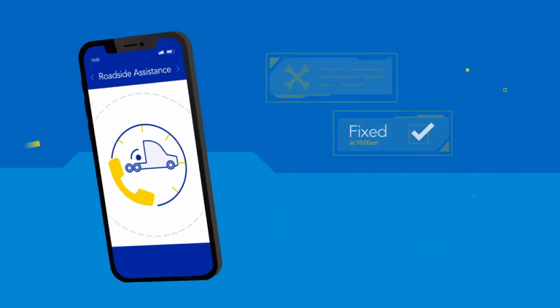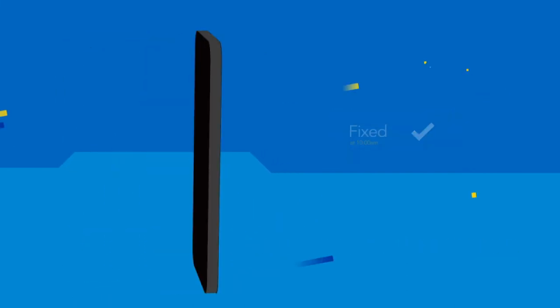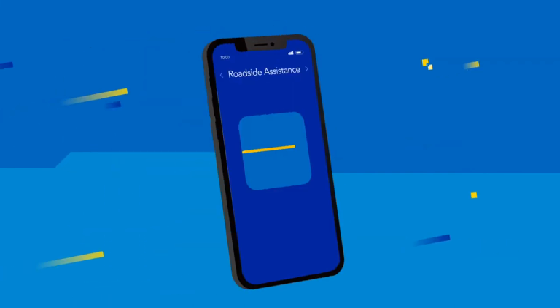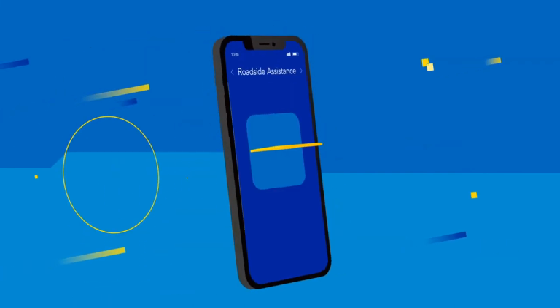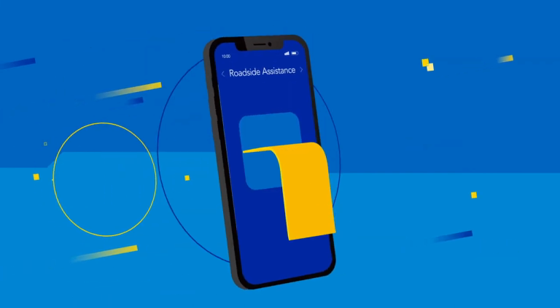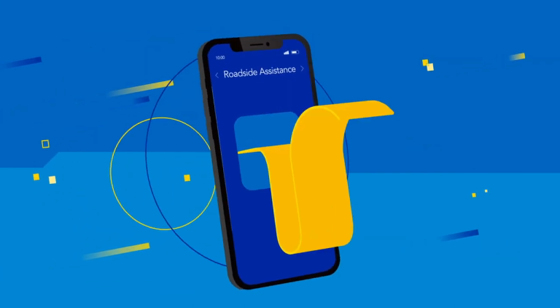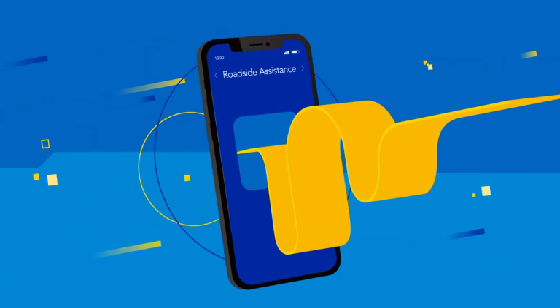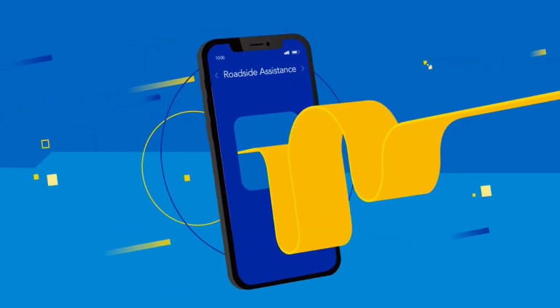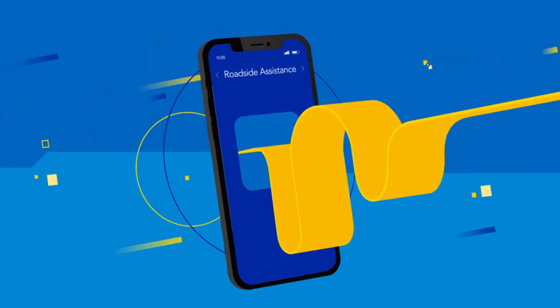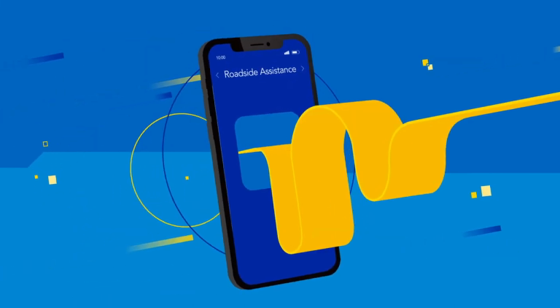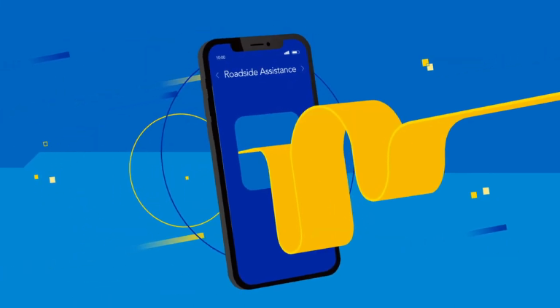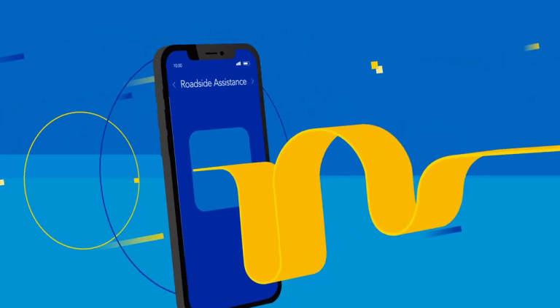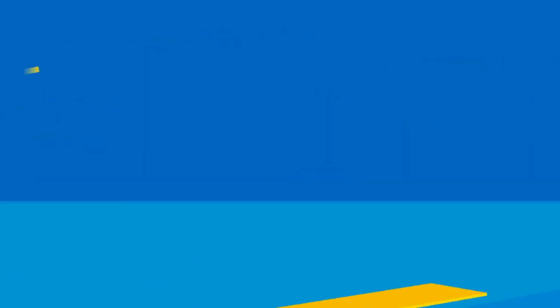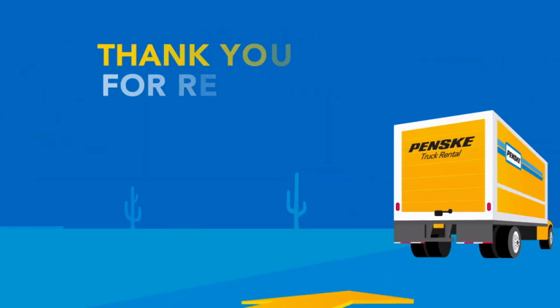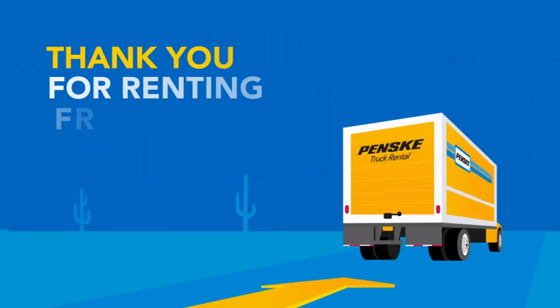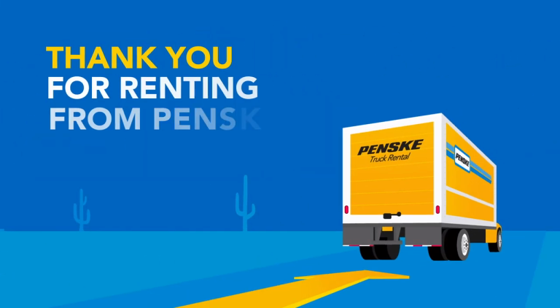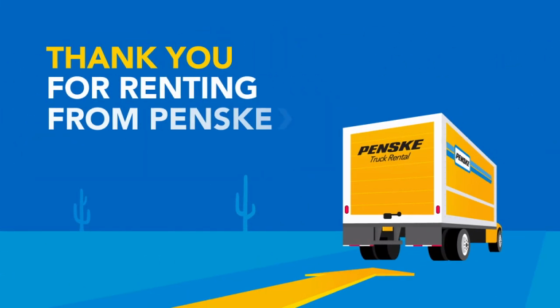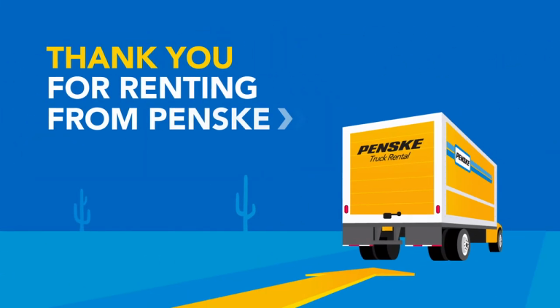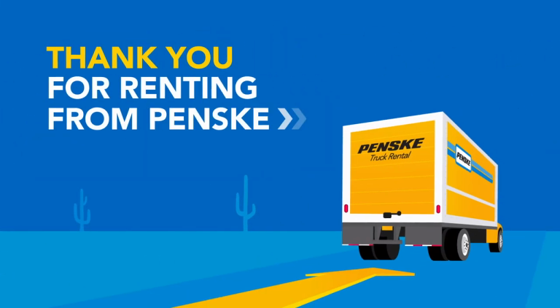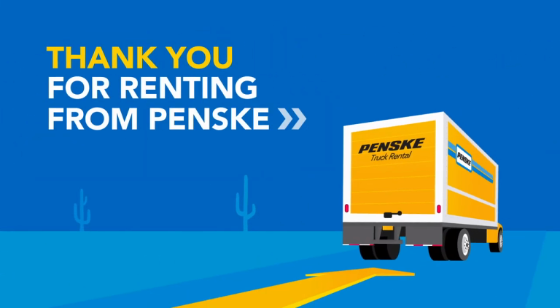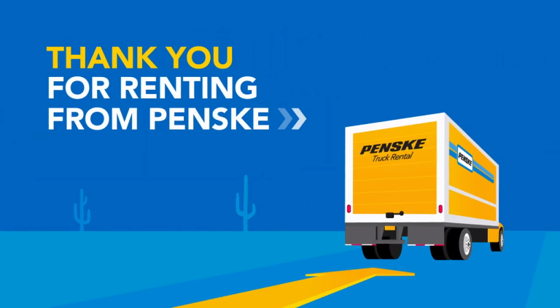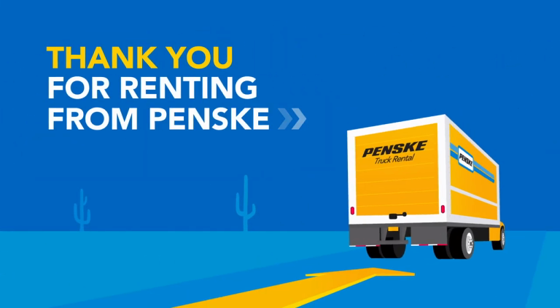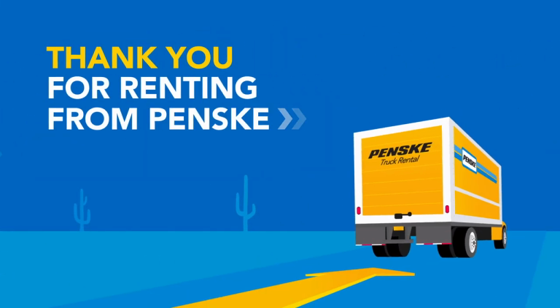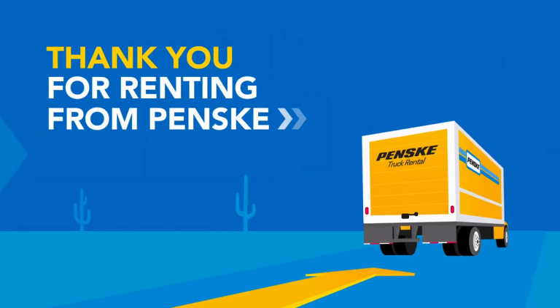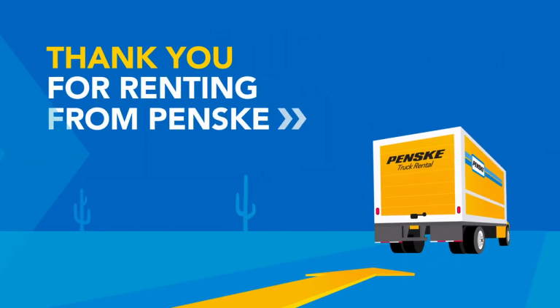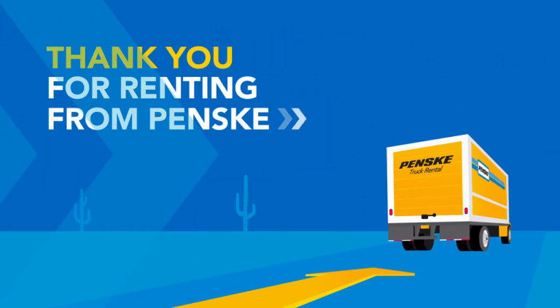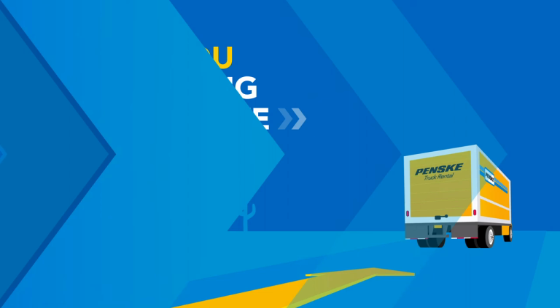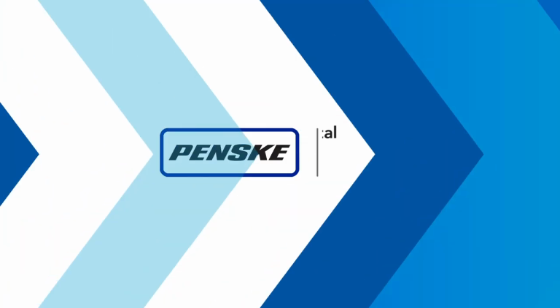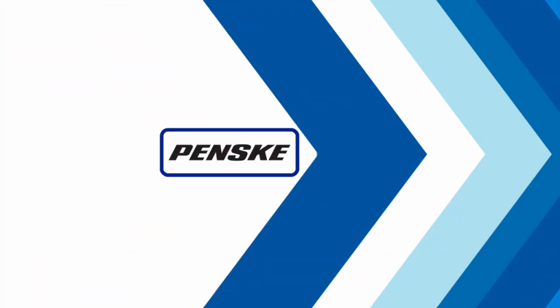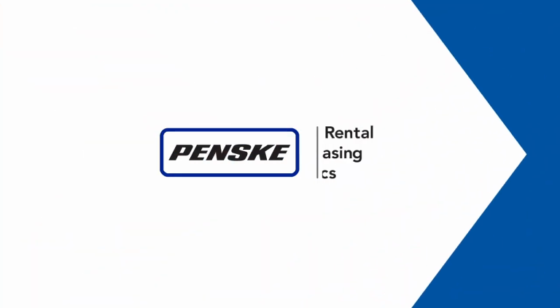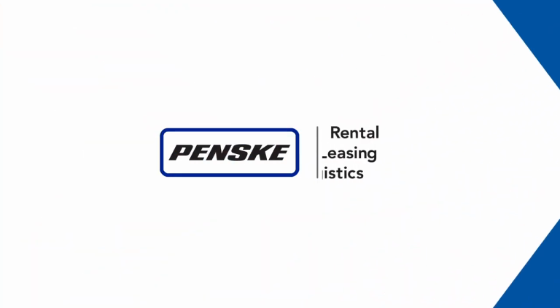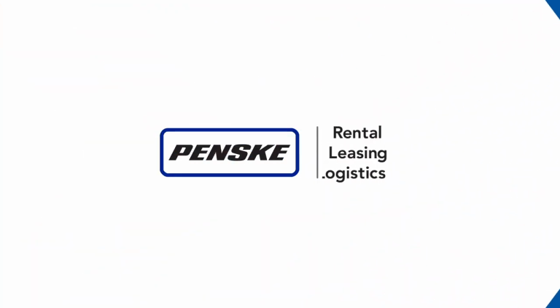Instead, you'll keep things moving. Thank you for renting from Penske, and drive safe.